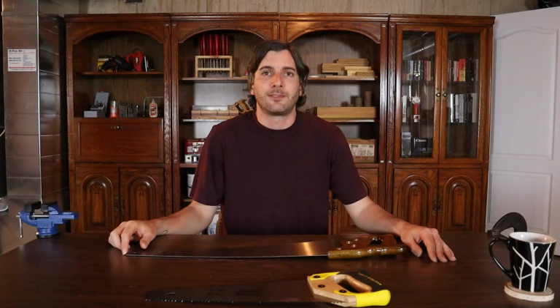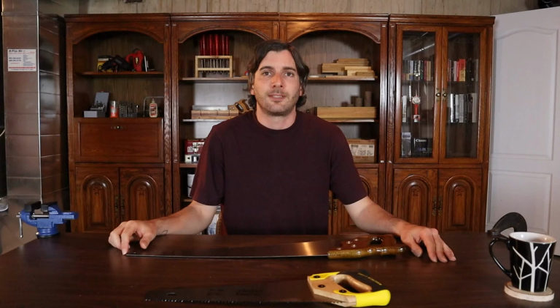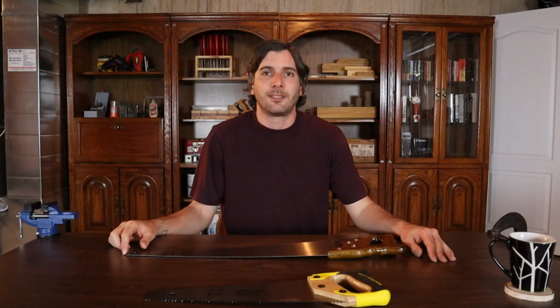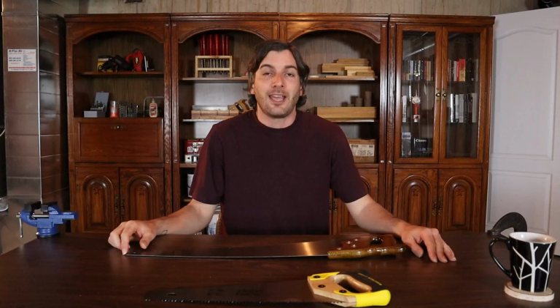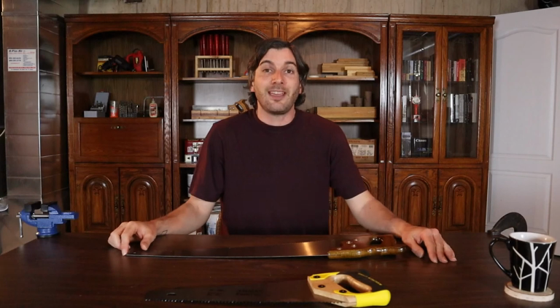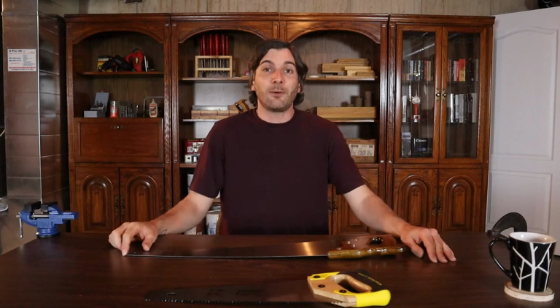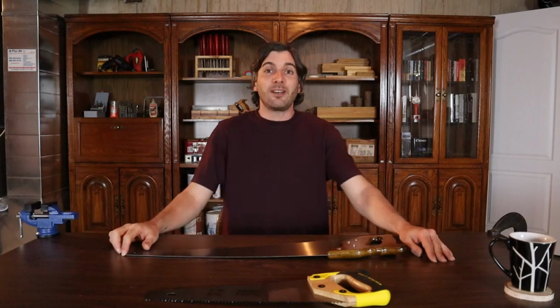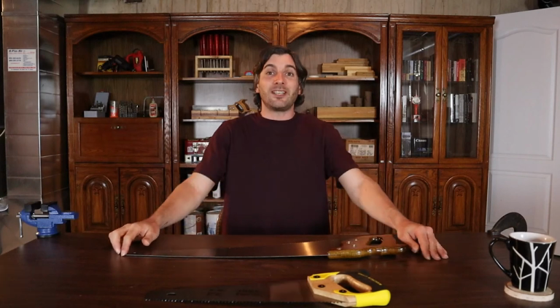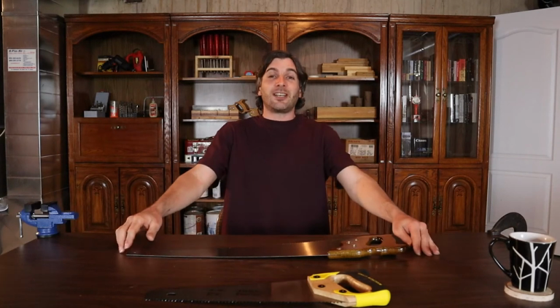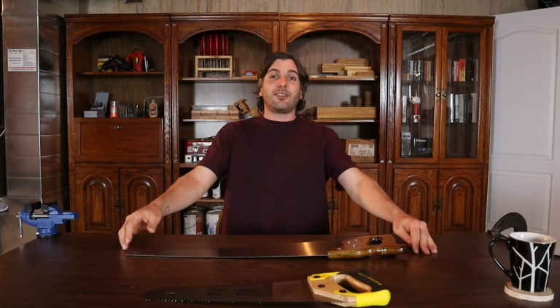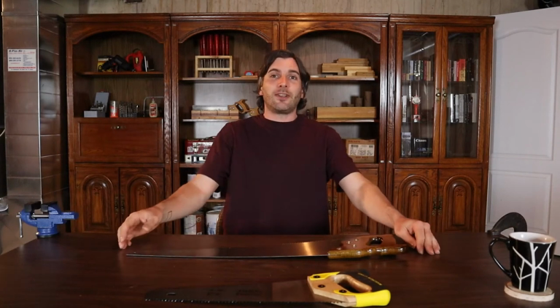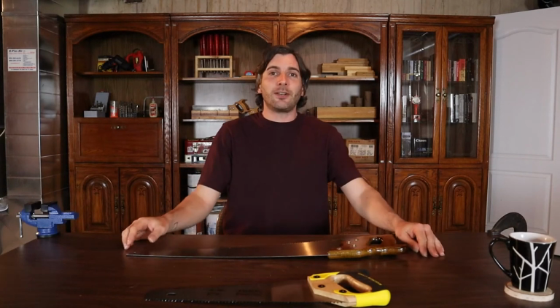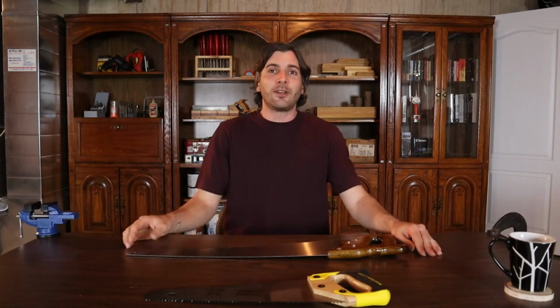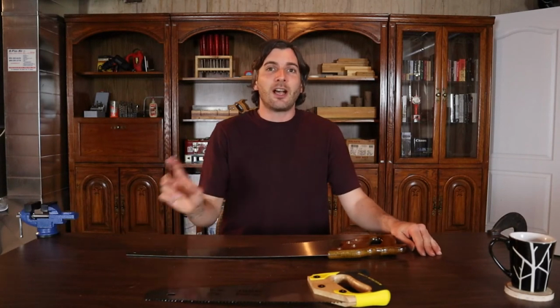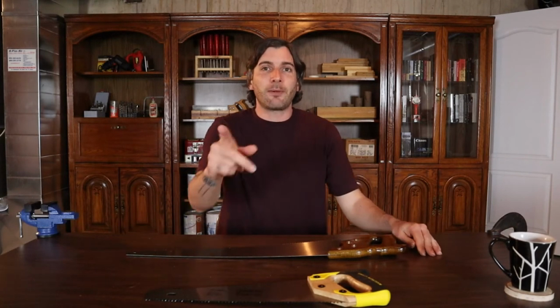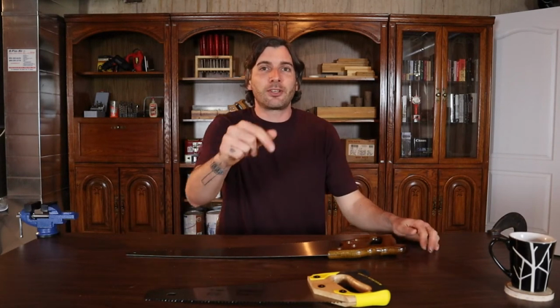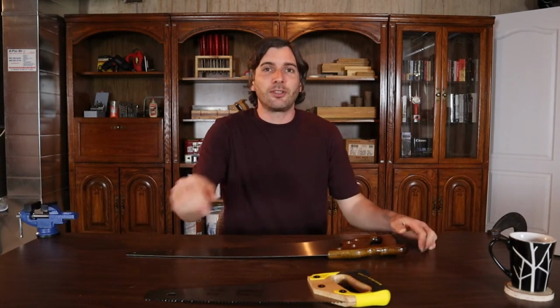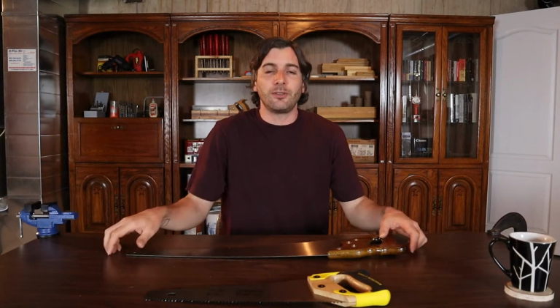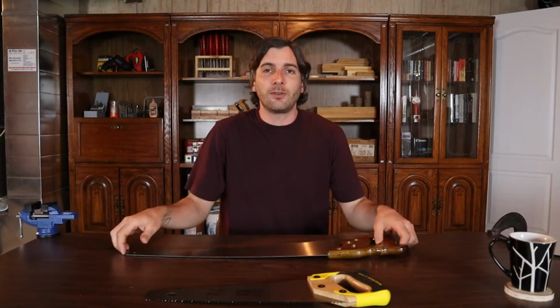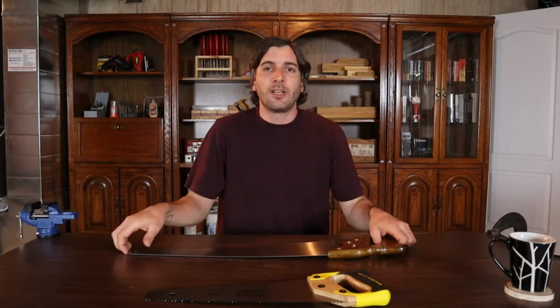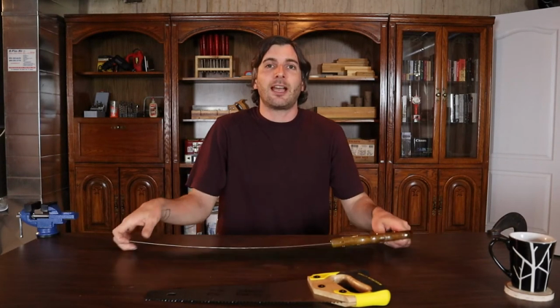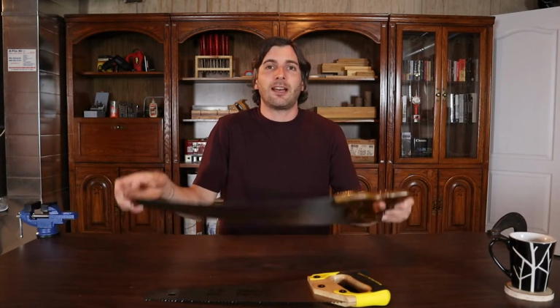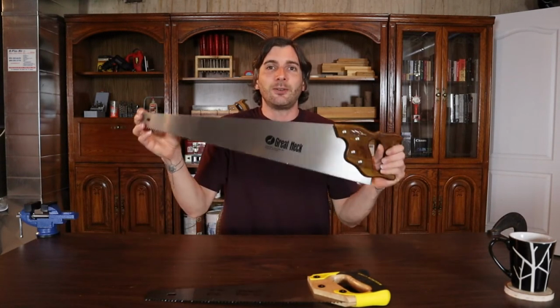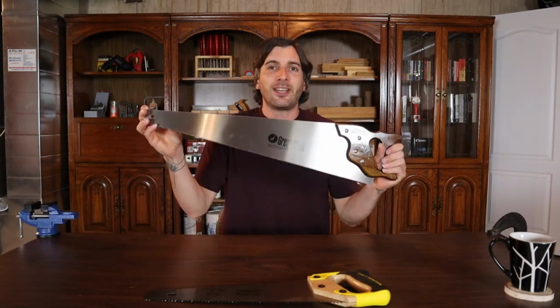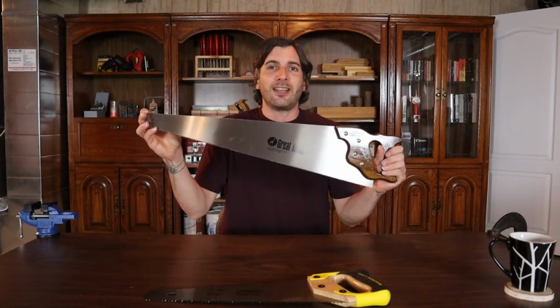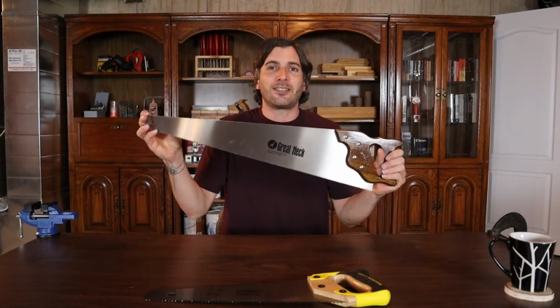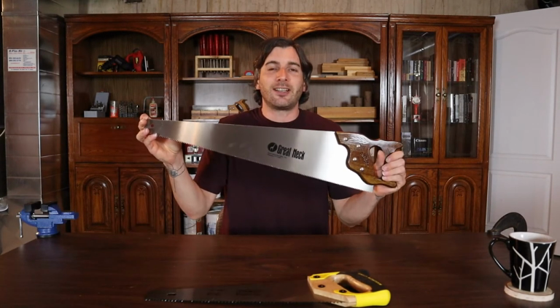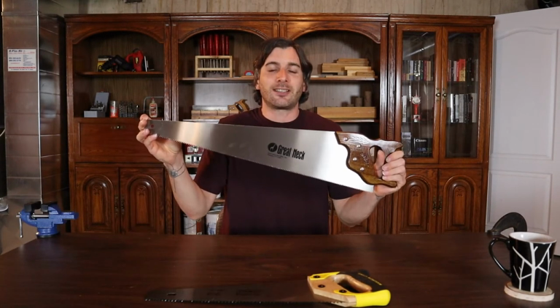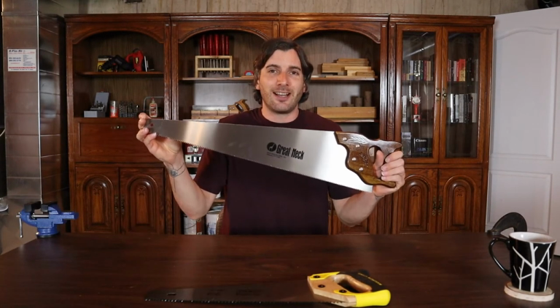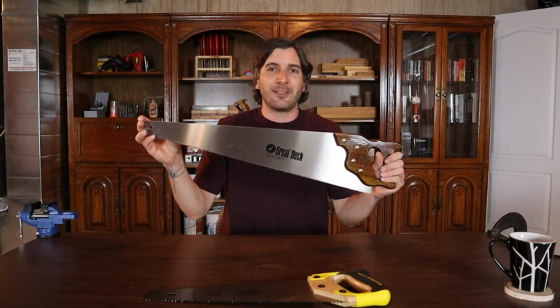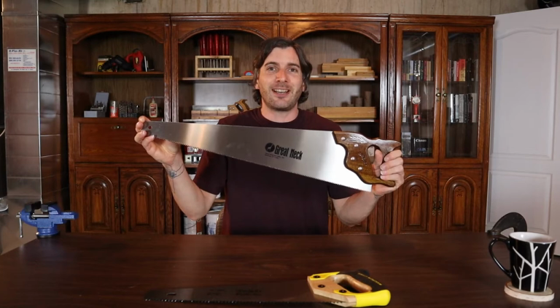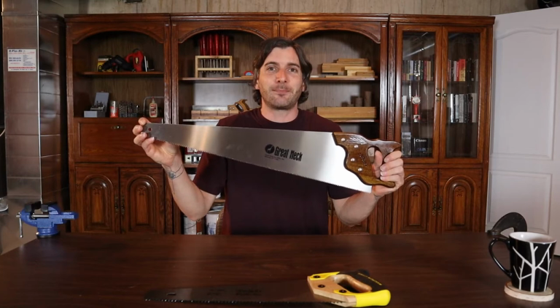Hey everyone, in today's video I'm going to show you how to use a handsaw. Coming up!